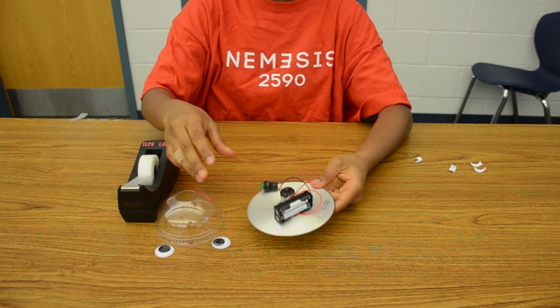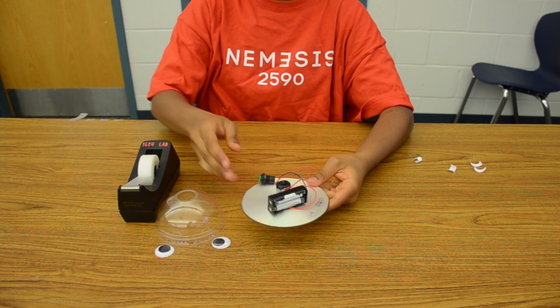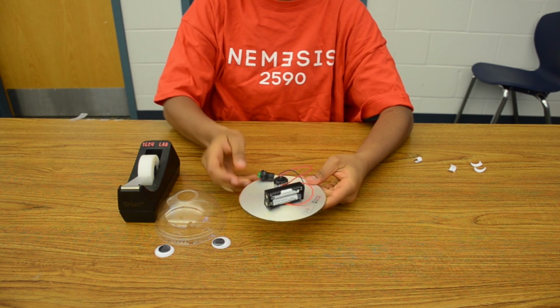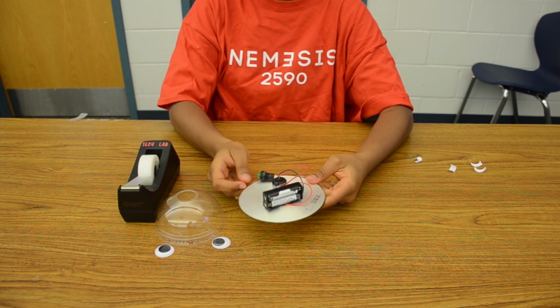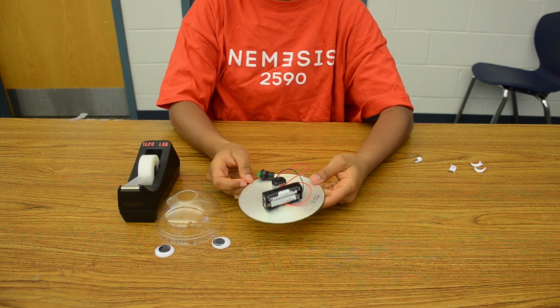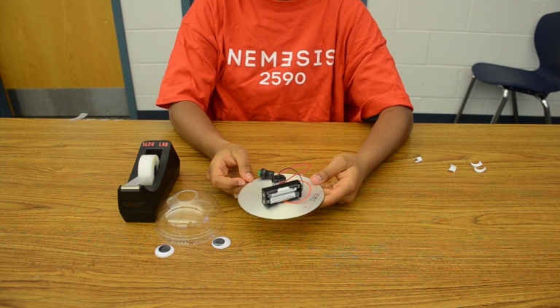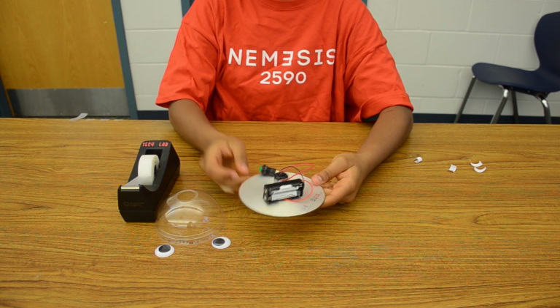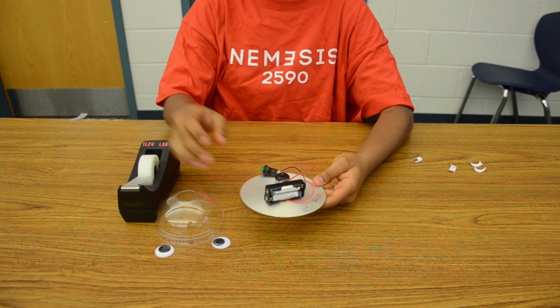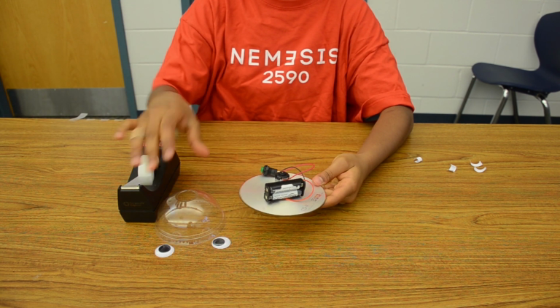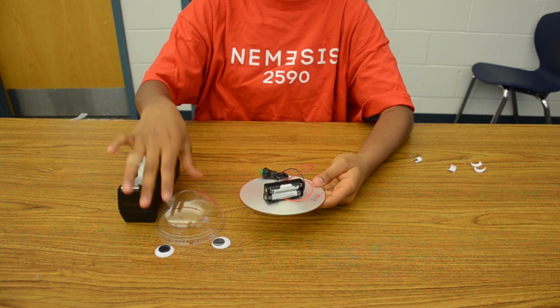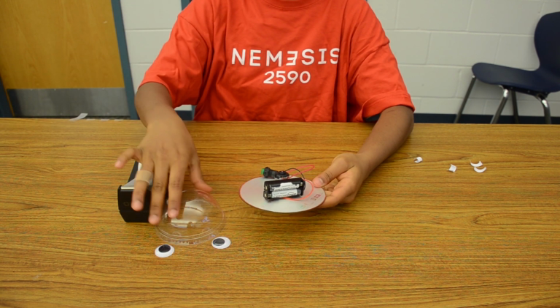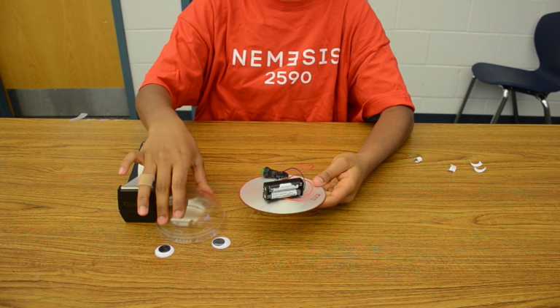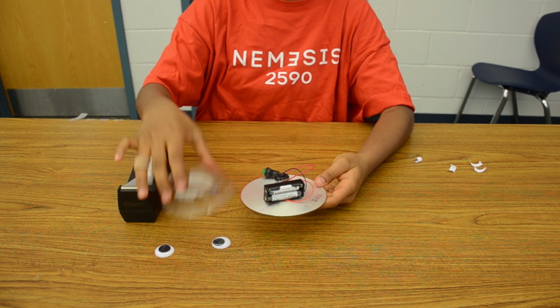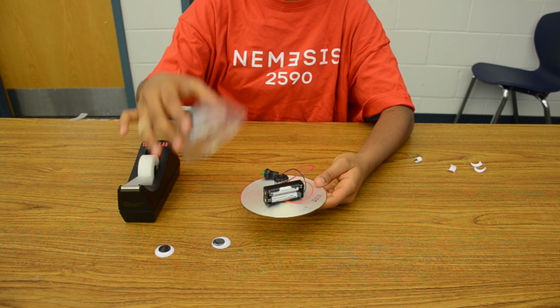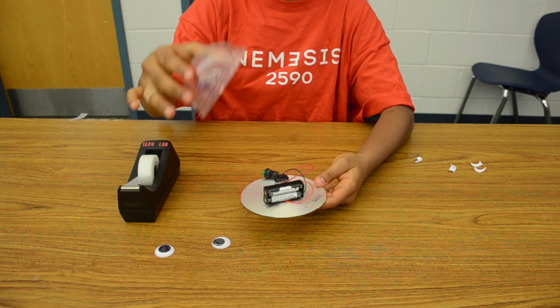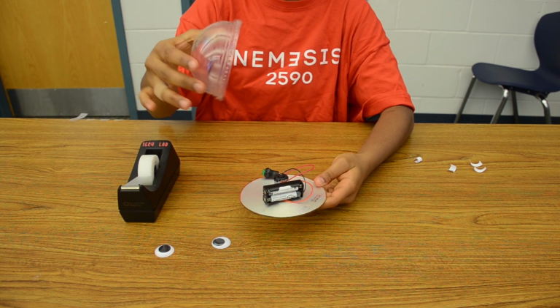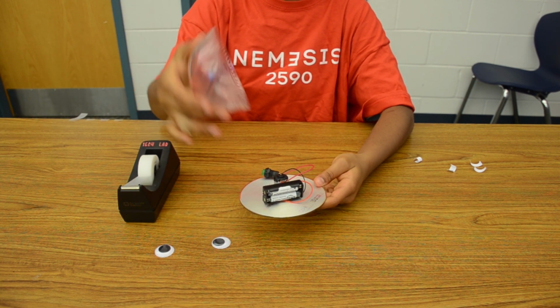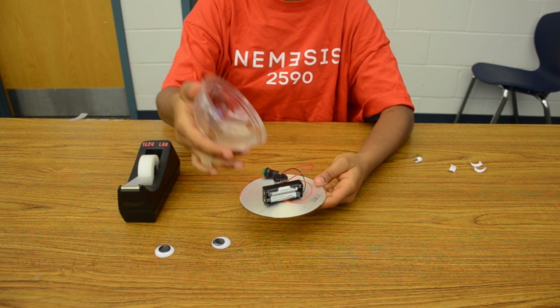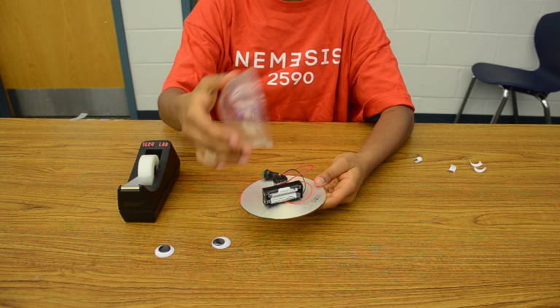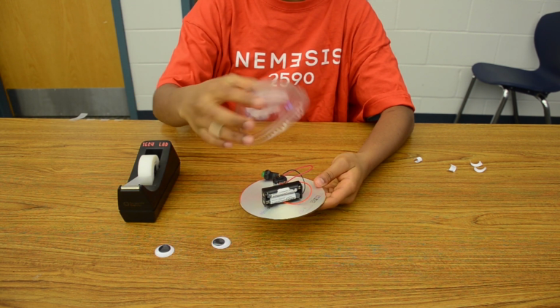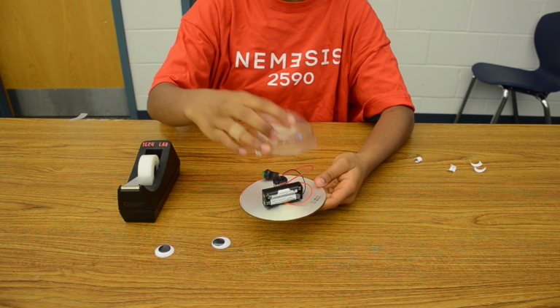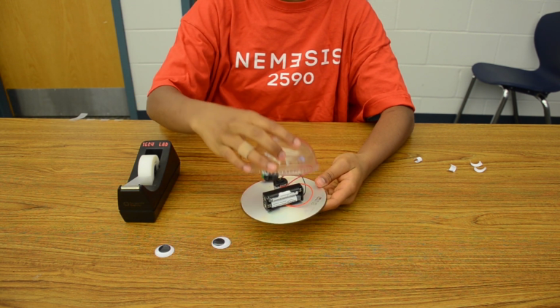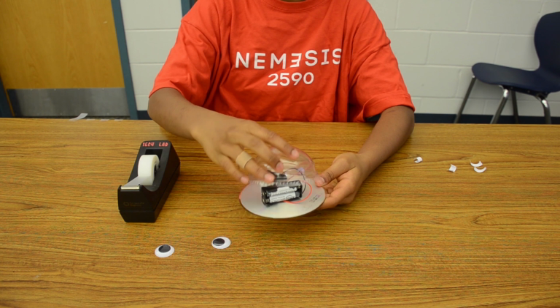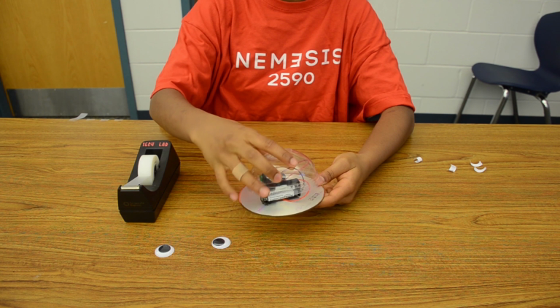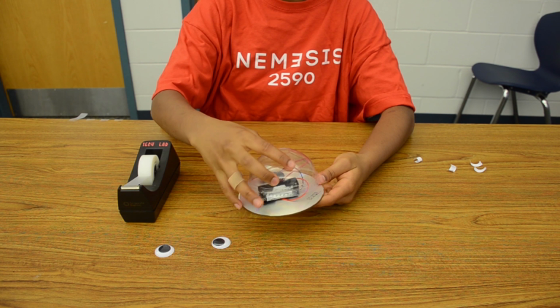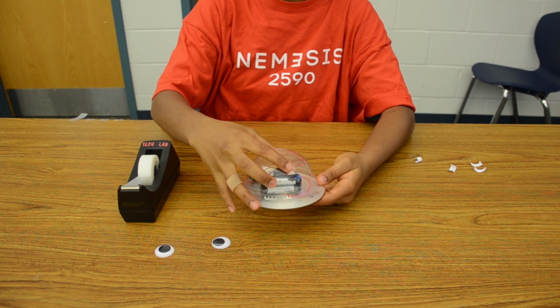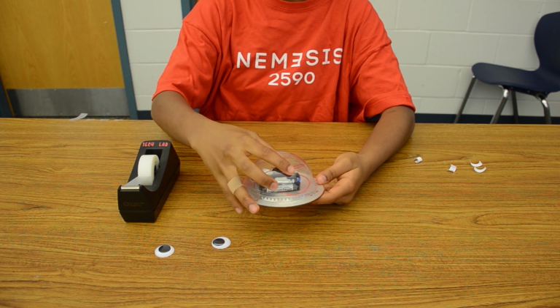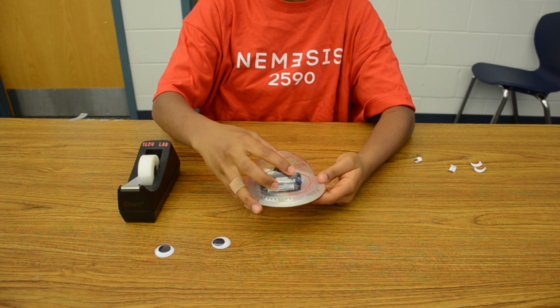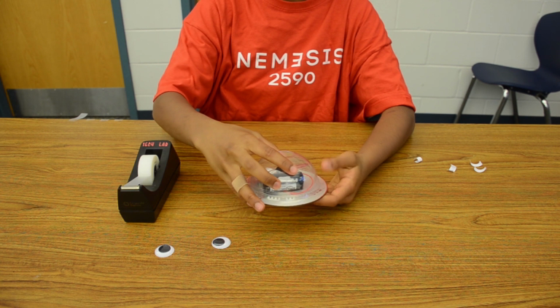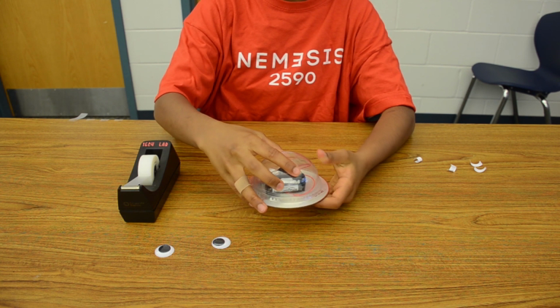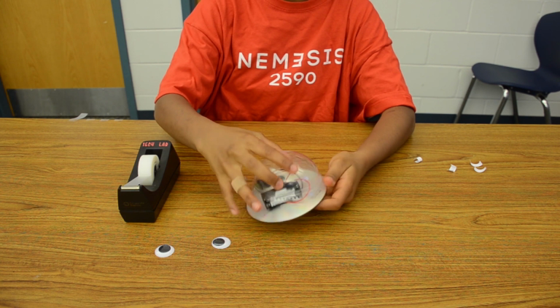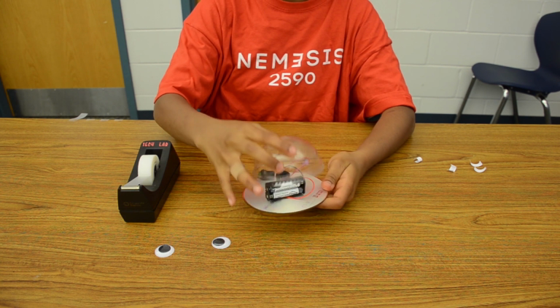After this, take the plastic cap and place it onto the top, pulling the button through the hole on the top.